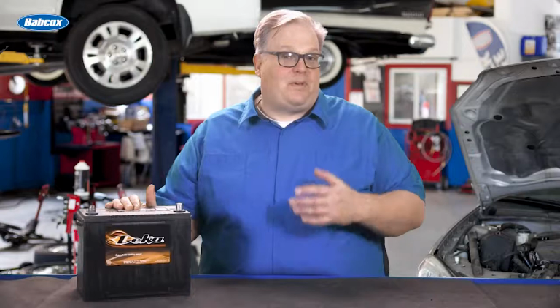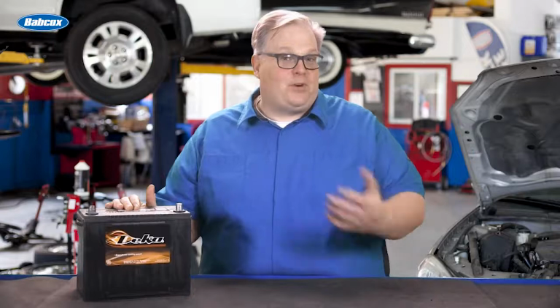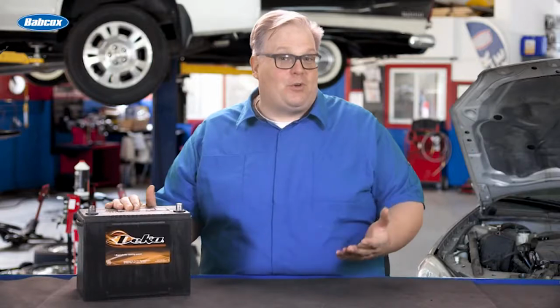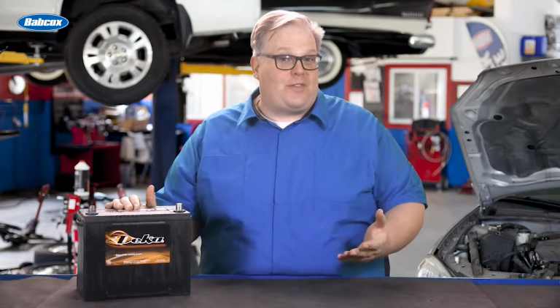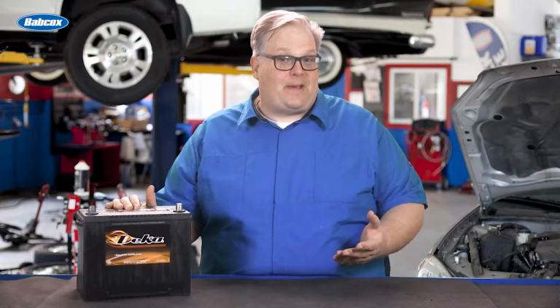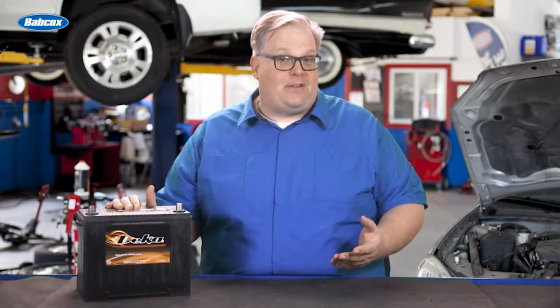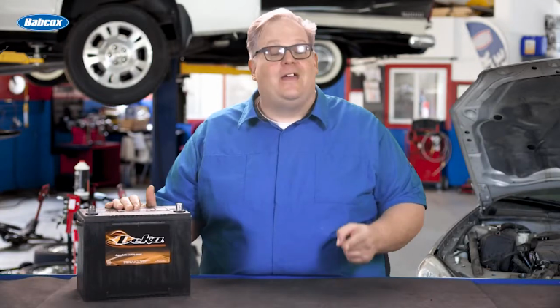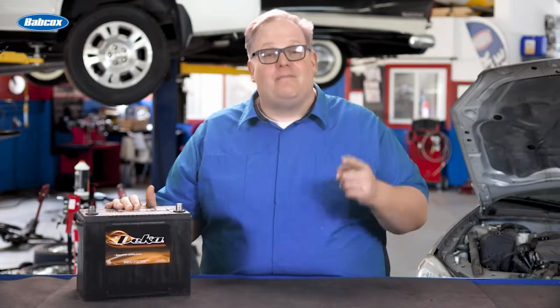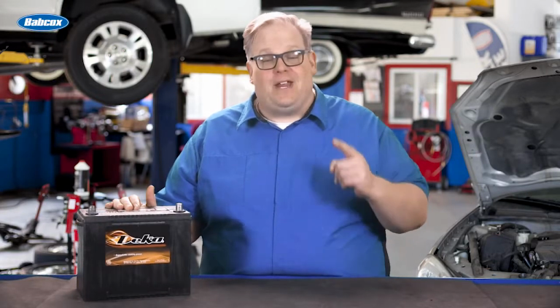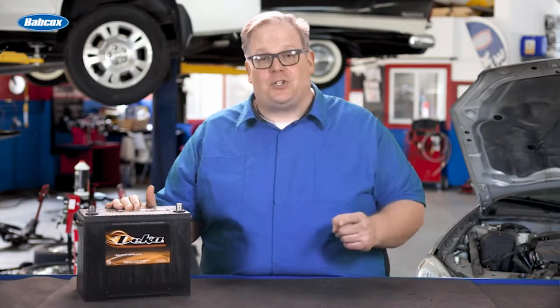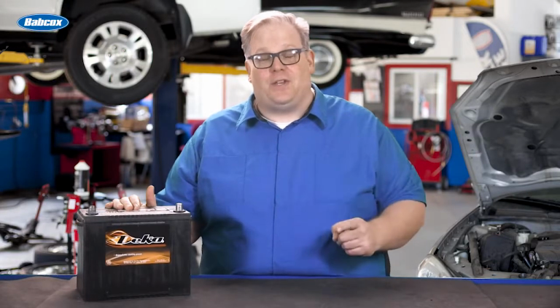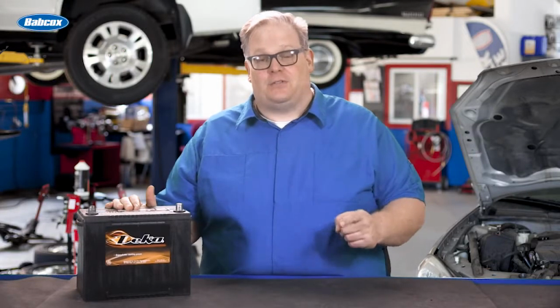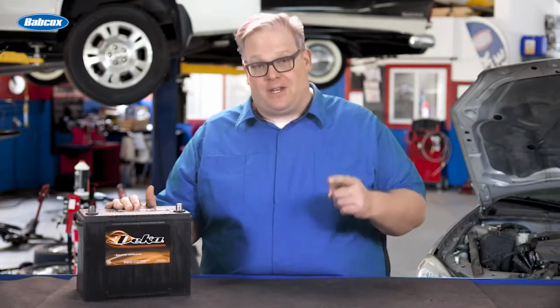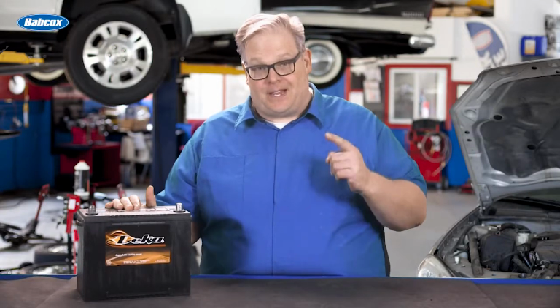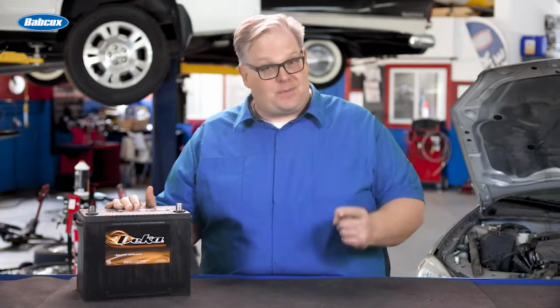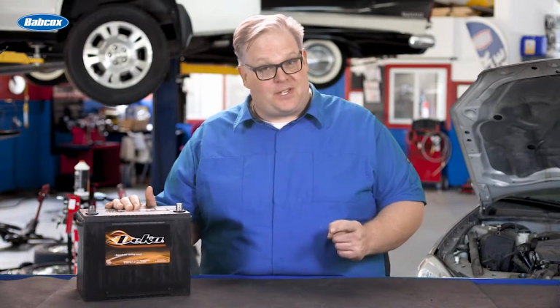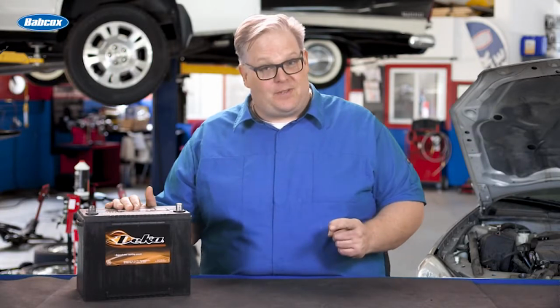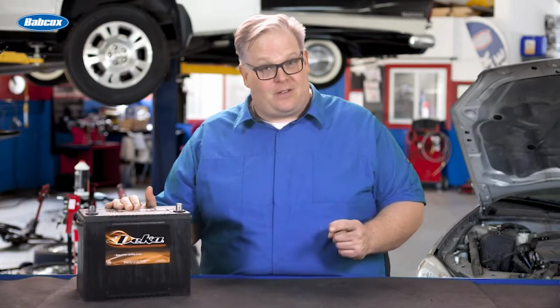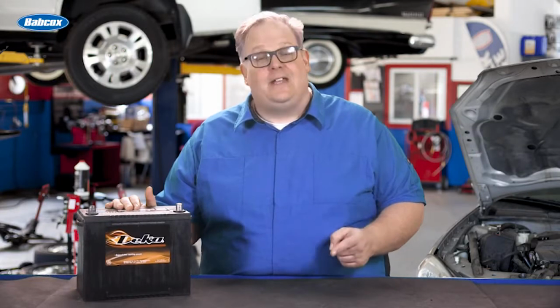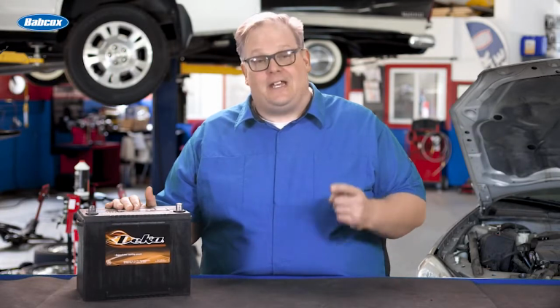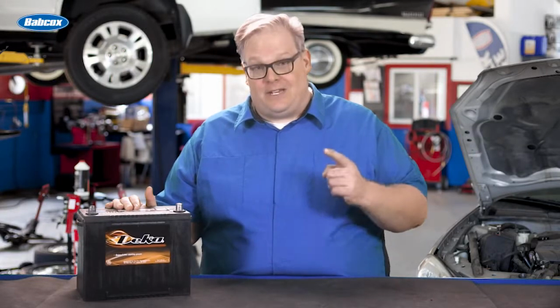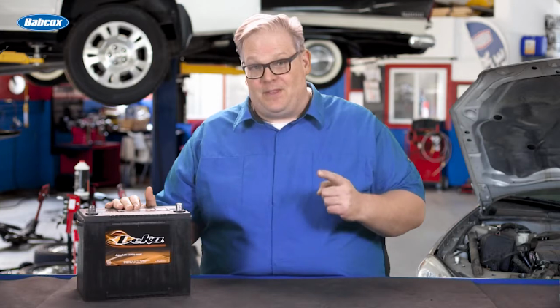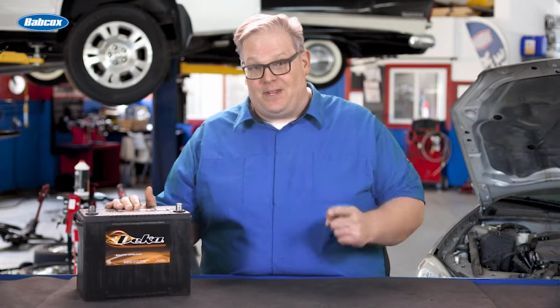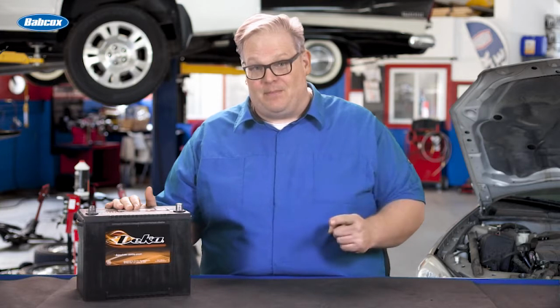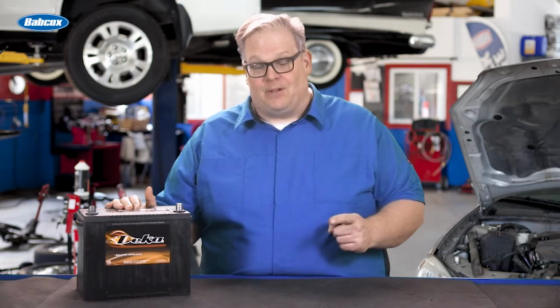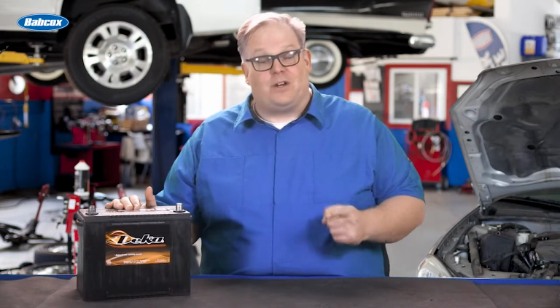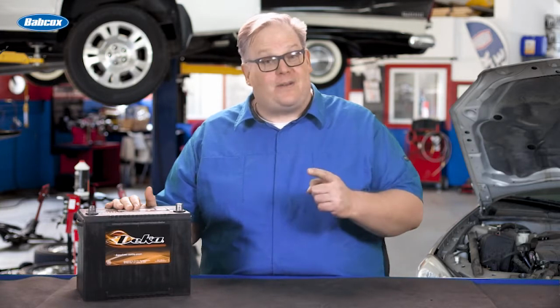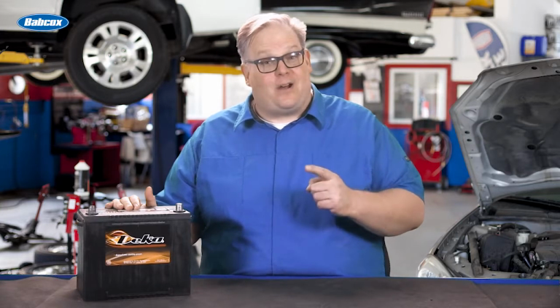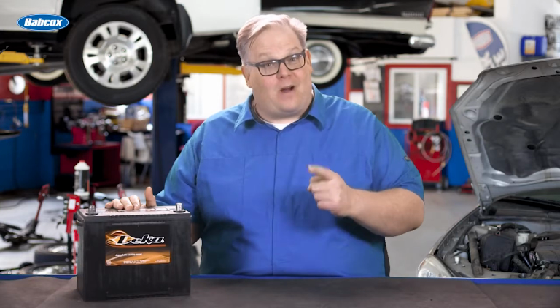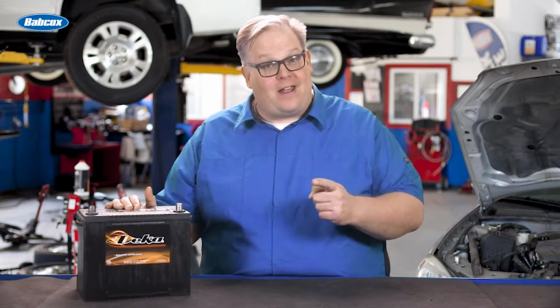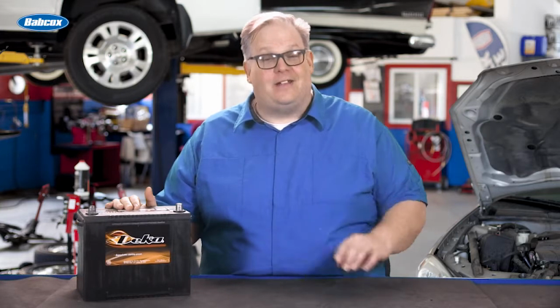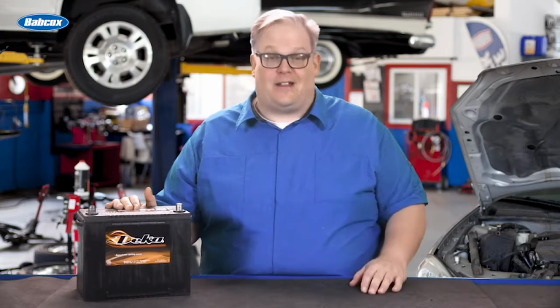Before you order that battery, make sure that you're looking at the options on the vehicle and even the VIN number. We're going to find out why next.